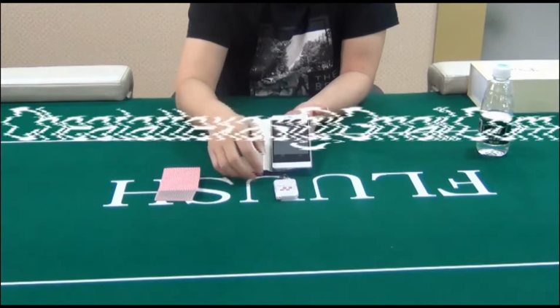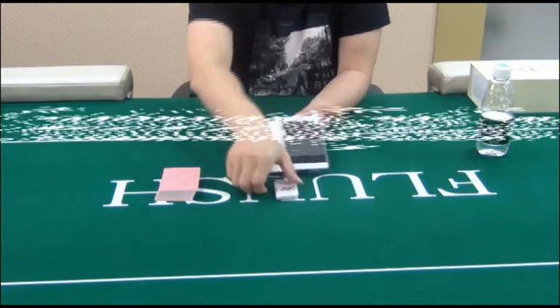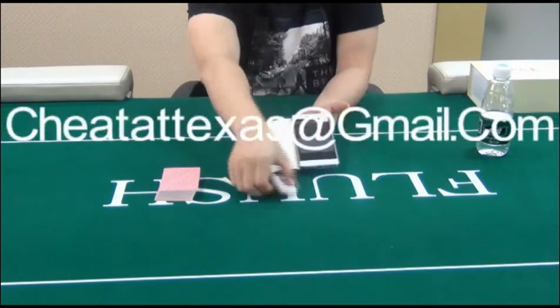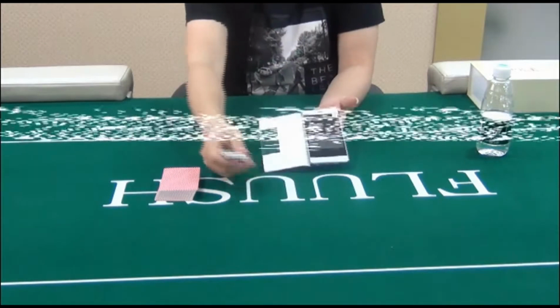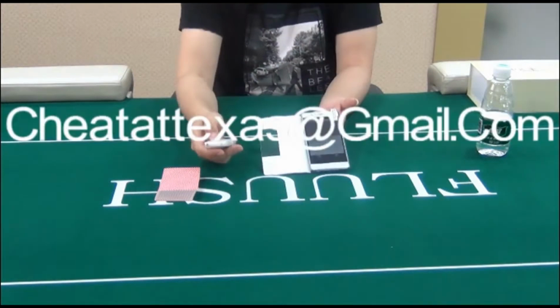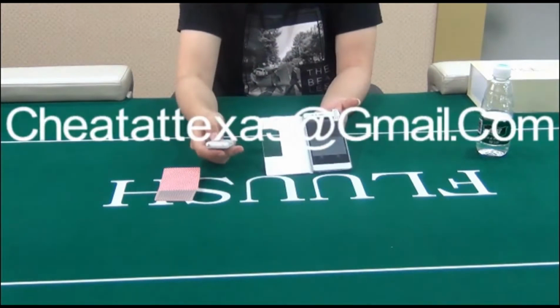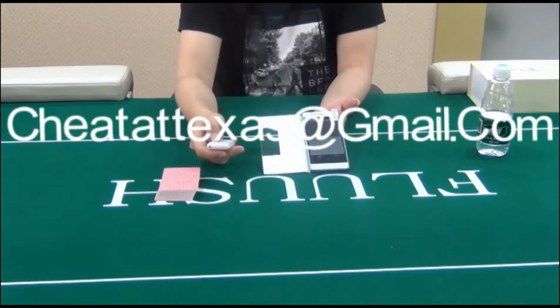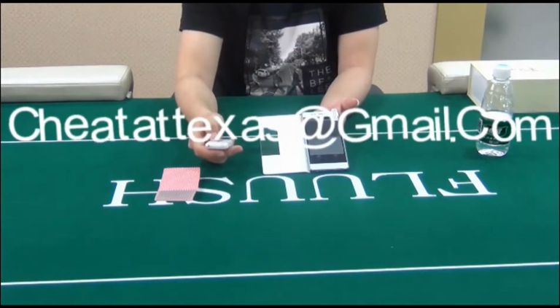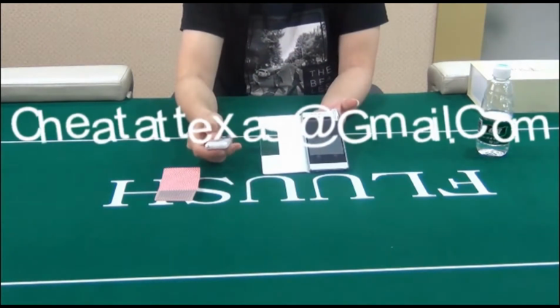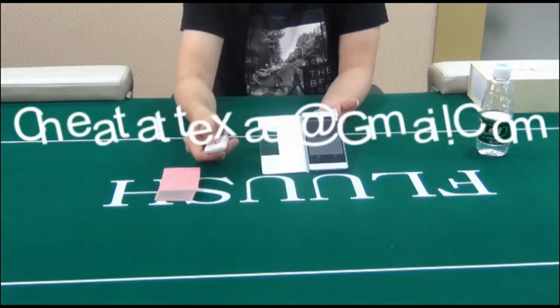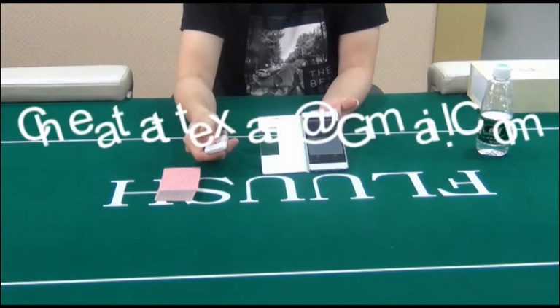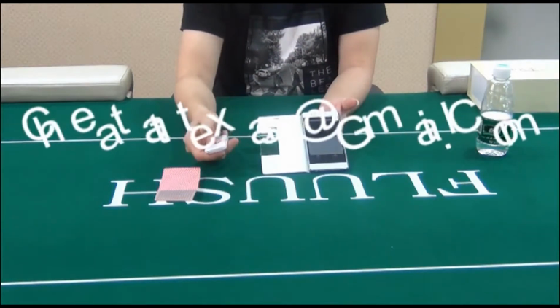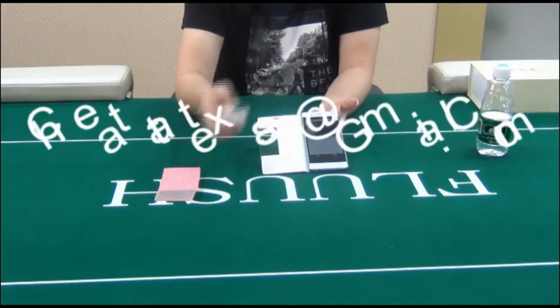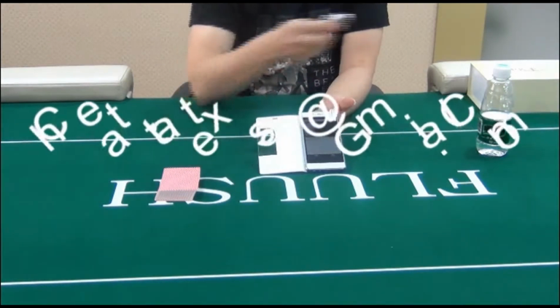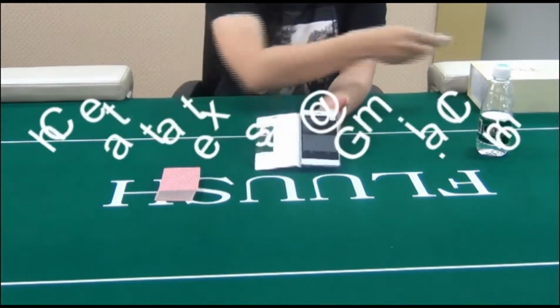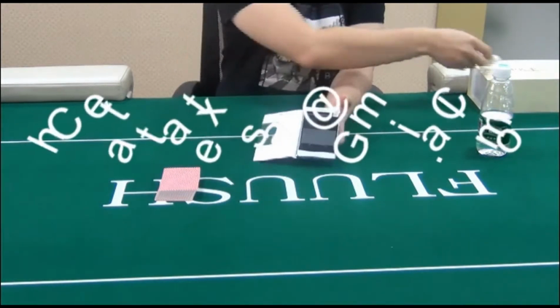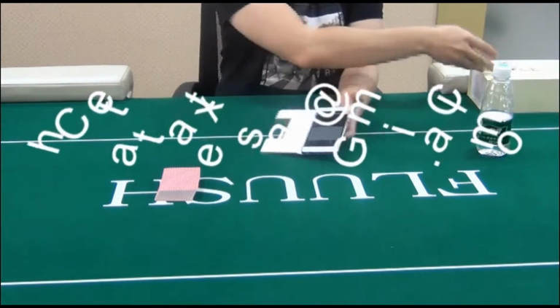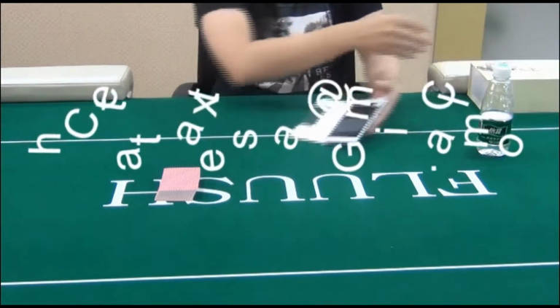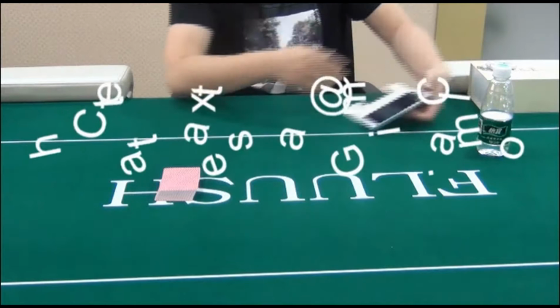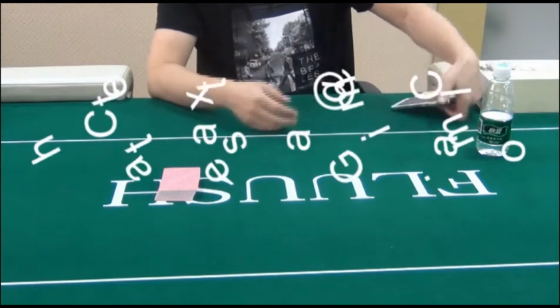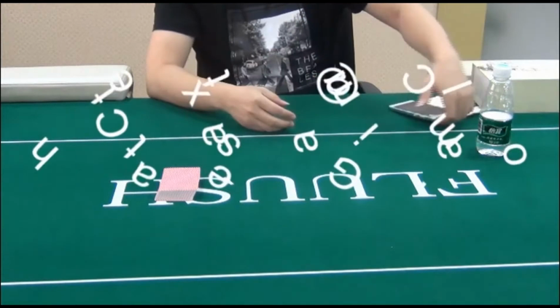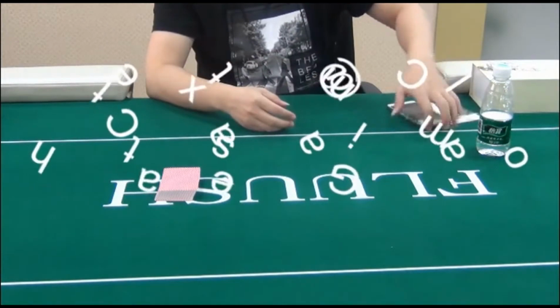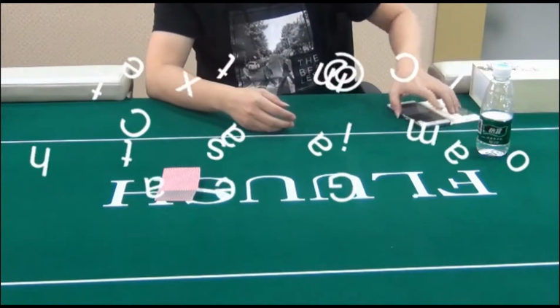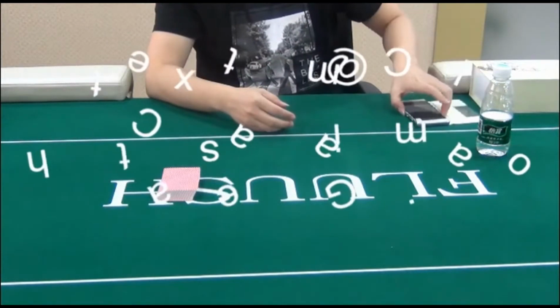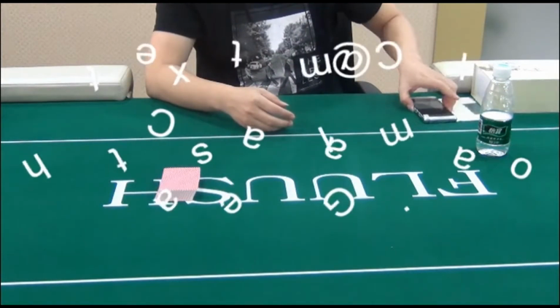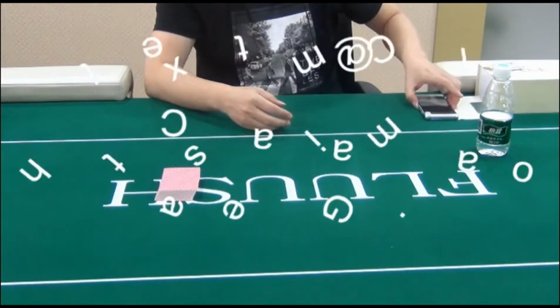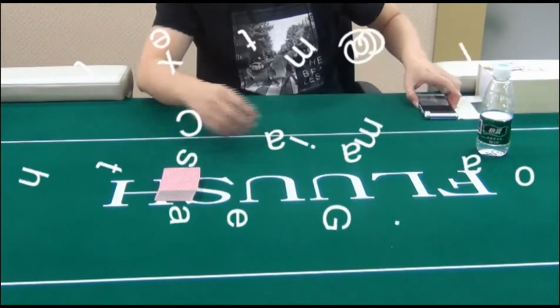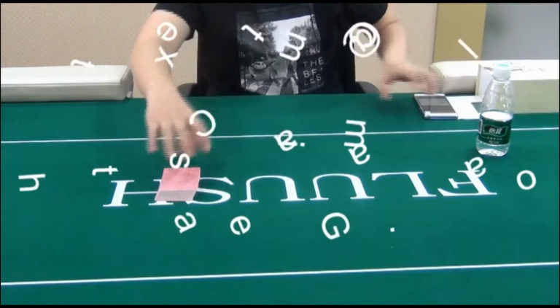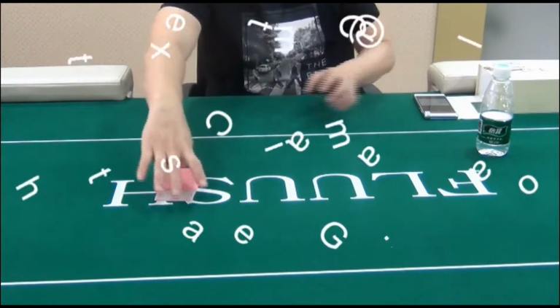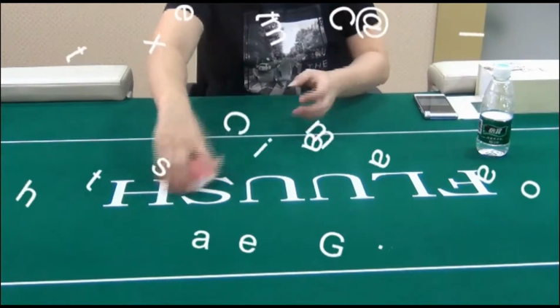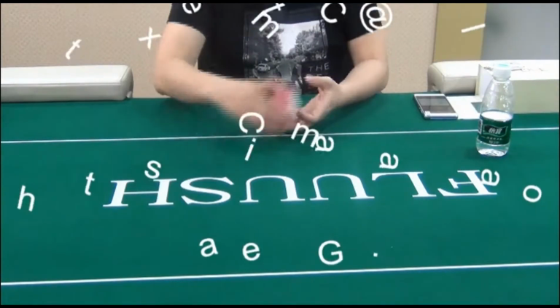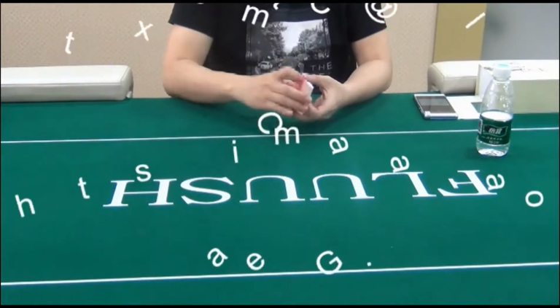This device is widely used for private poker parties, party gambling, casino, poker matches, and magic shows.